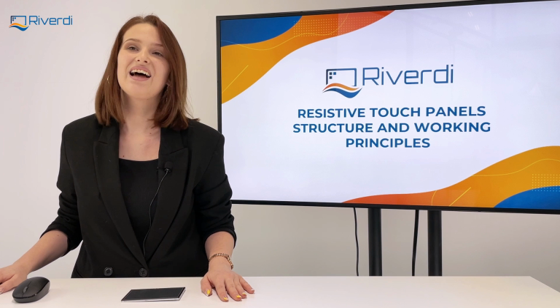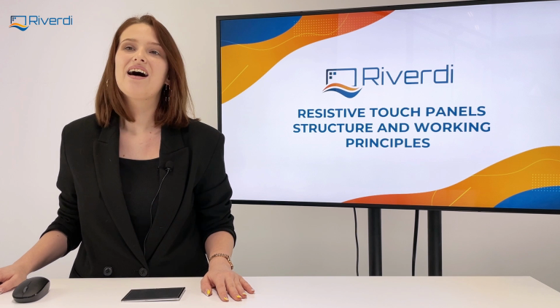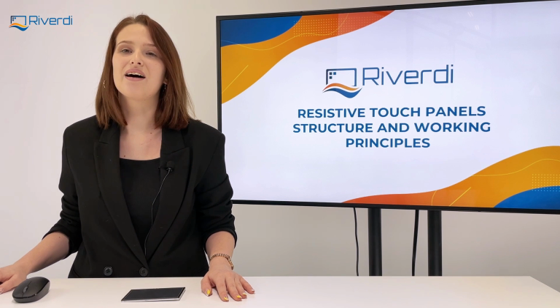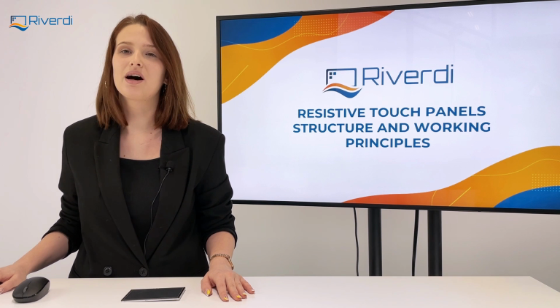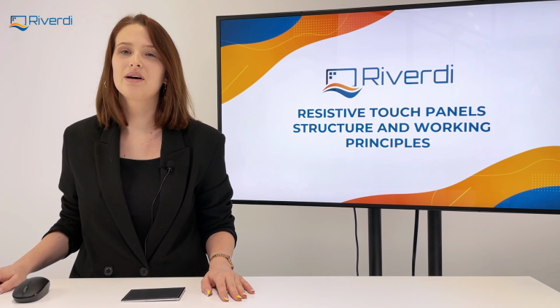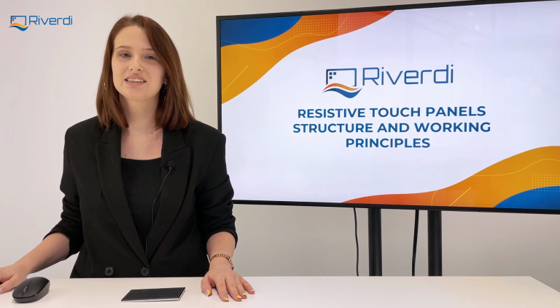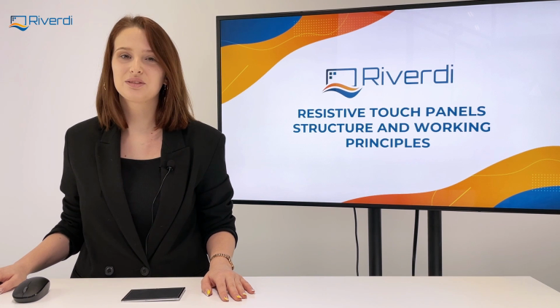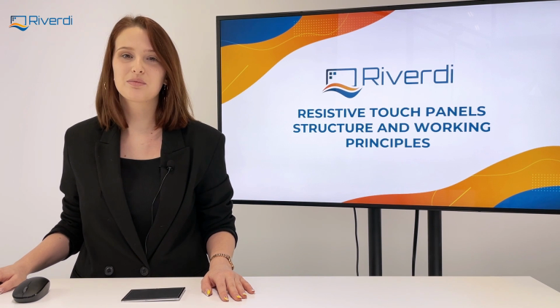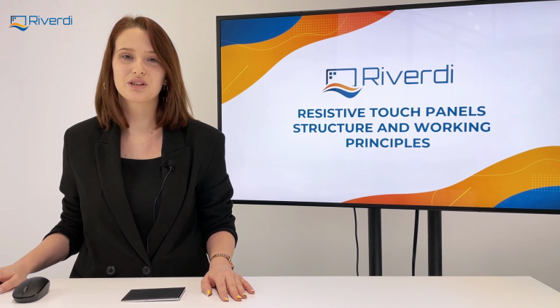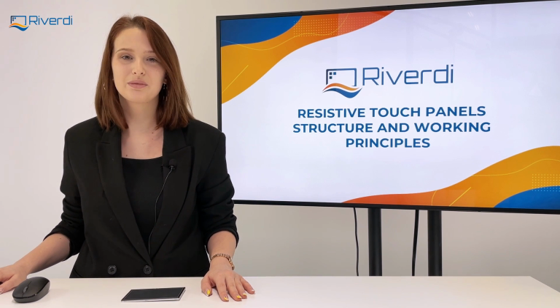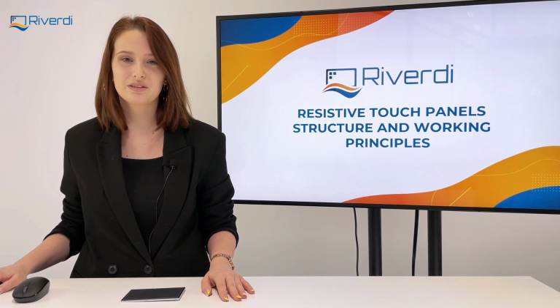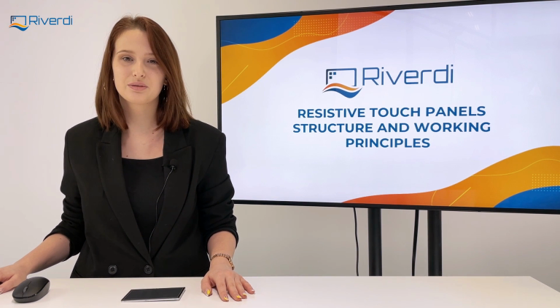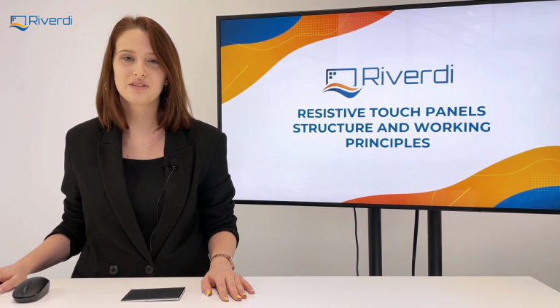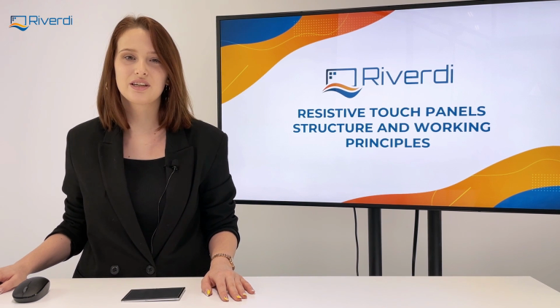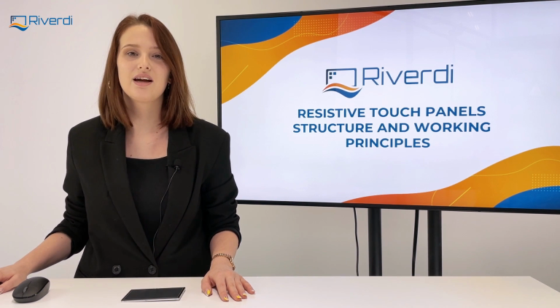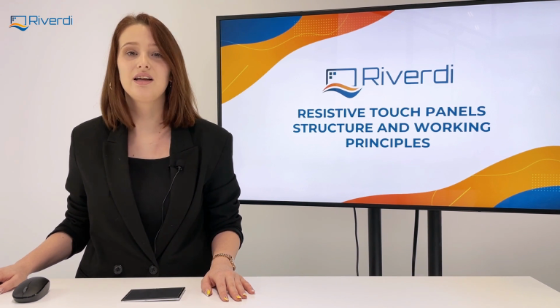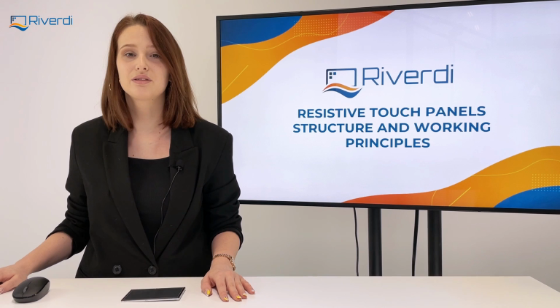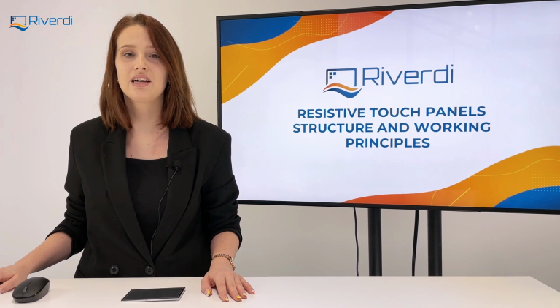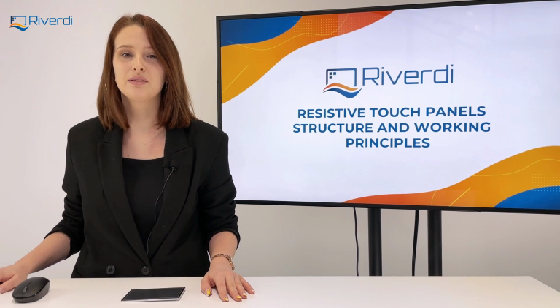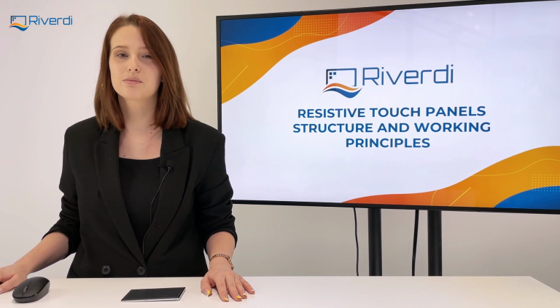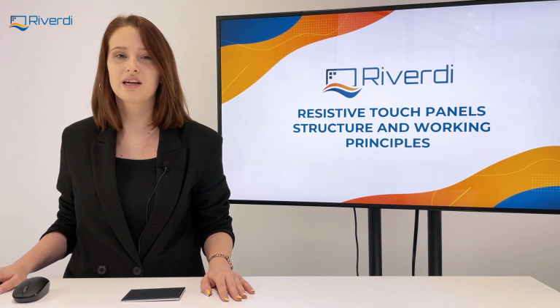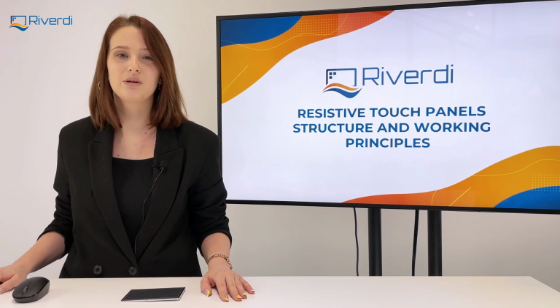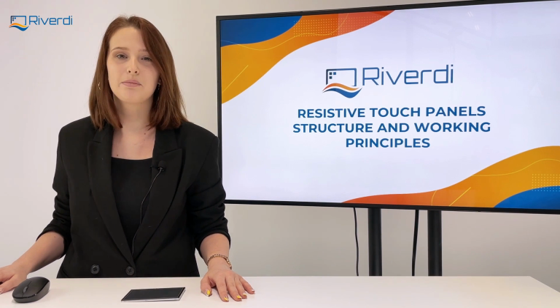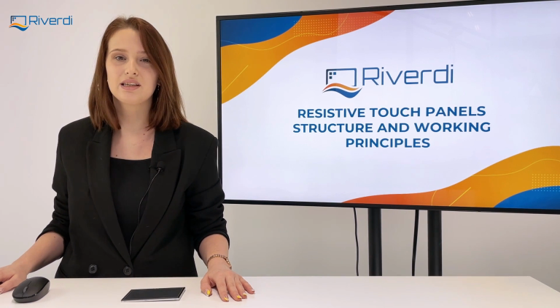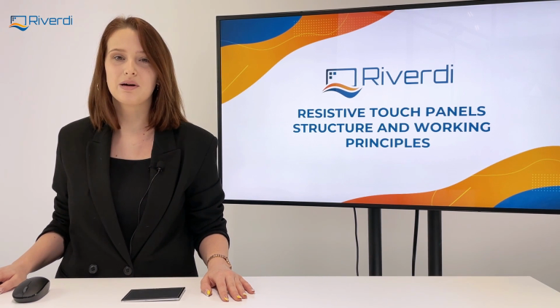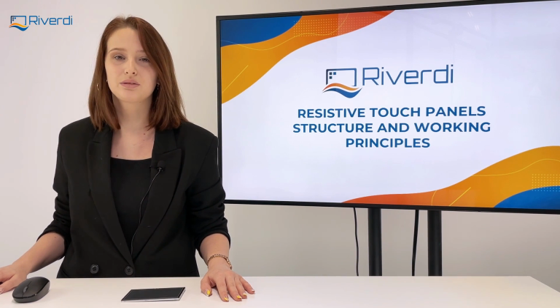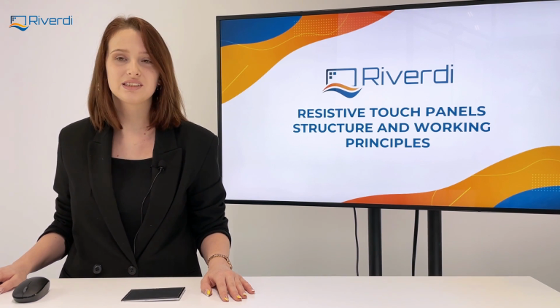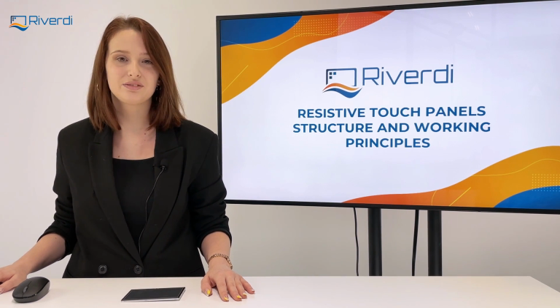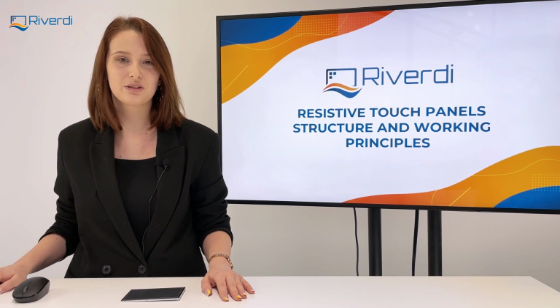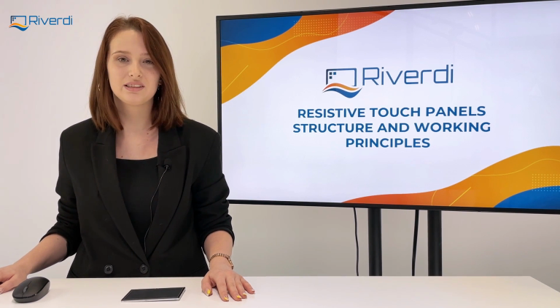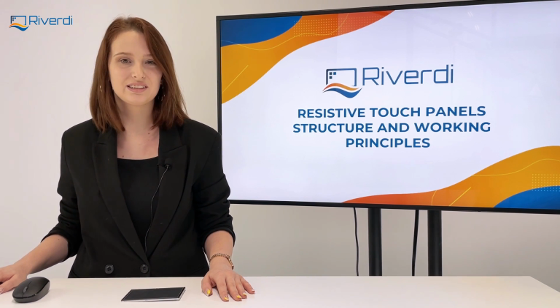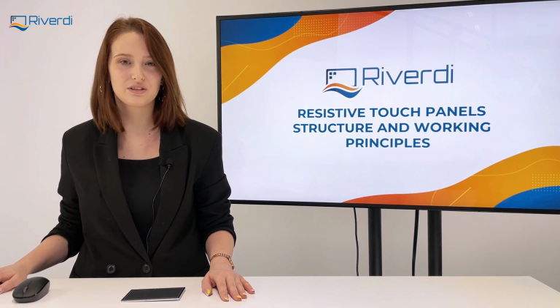Hi, I'm Alexandra, project manager at Reverdy, and today I will explain you a bit about resistive touch panel technology.